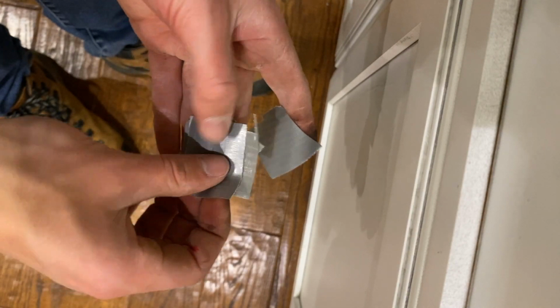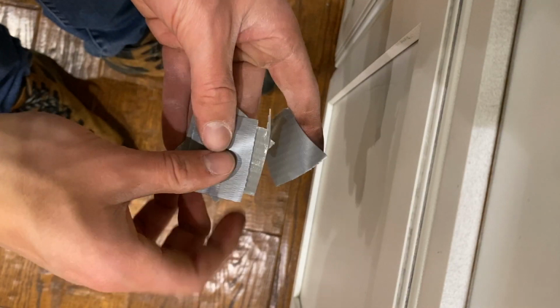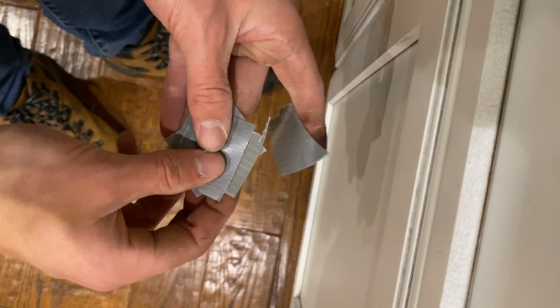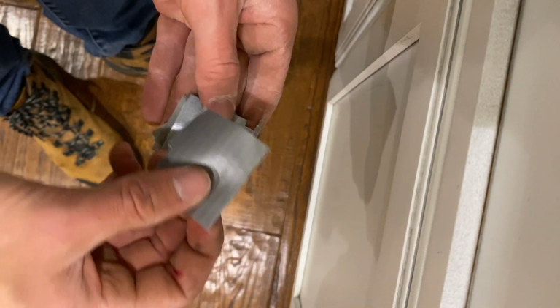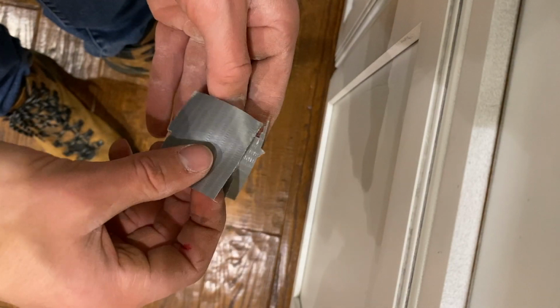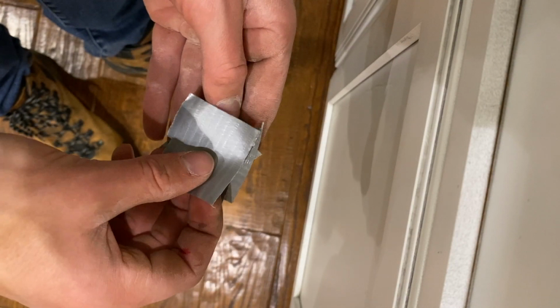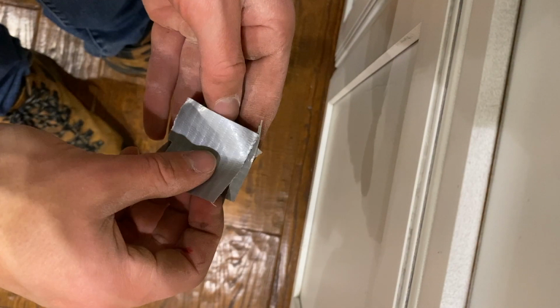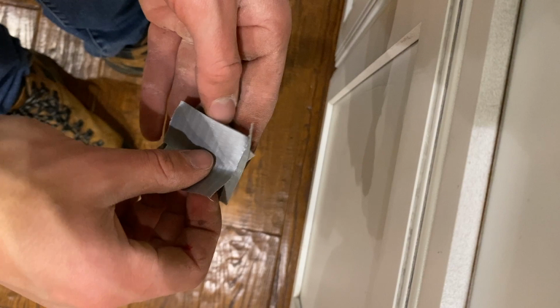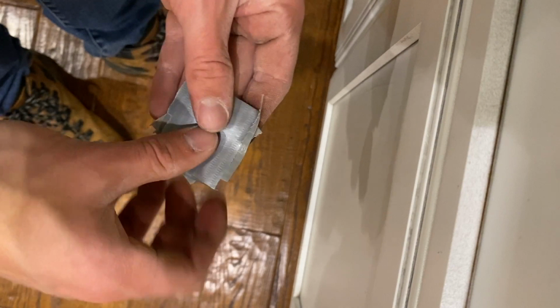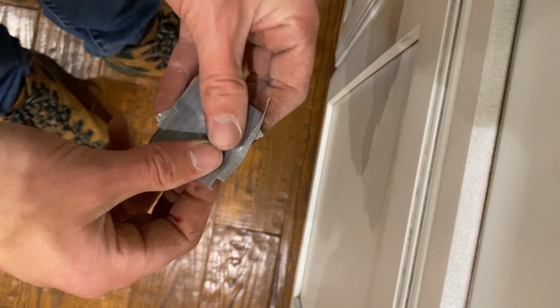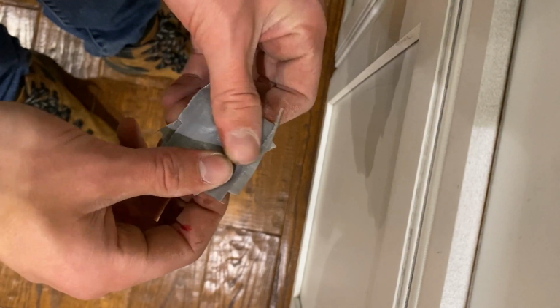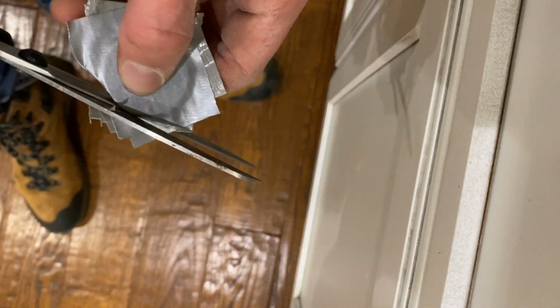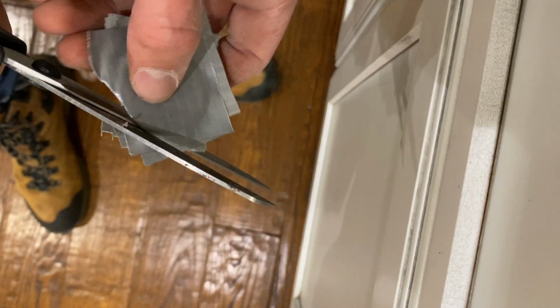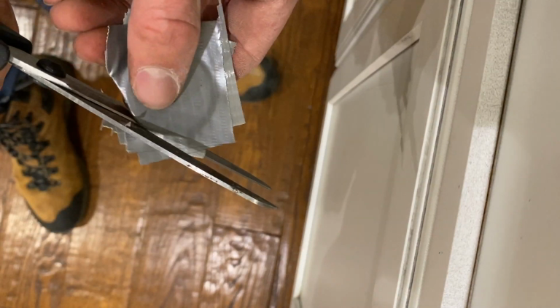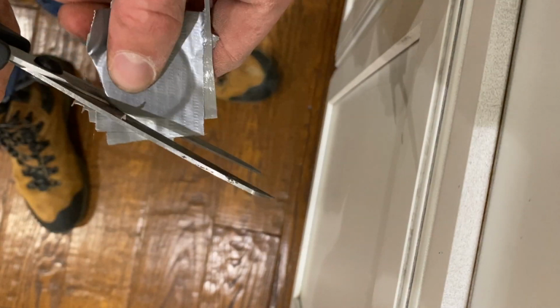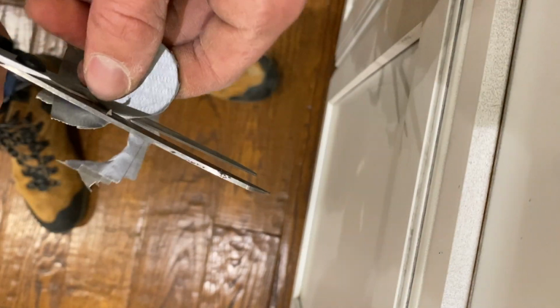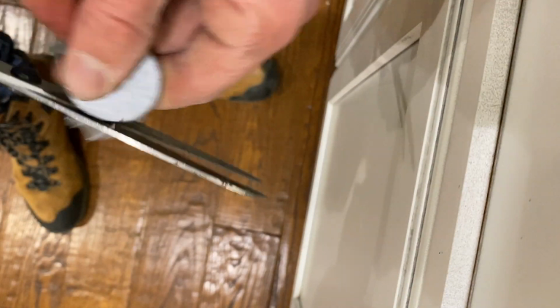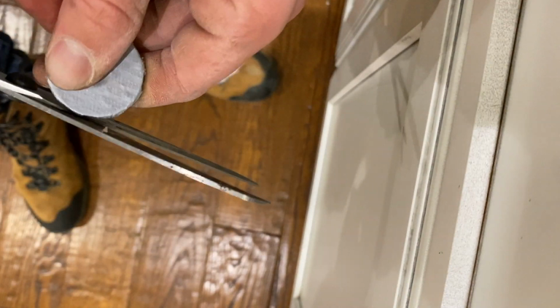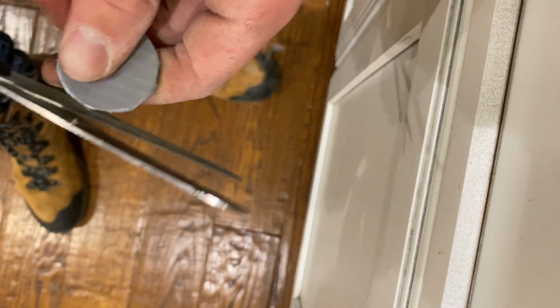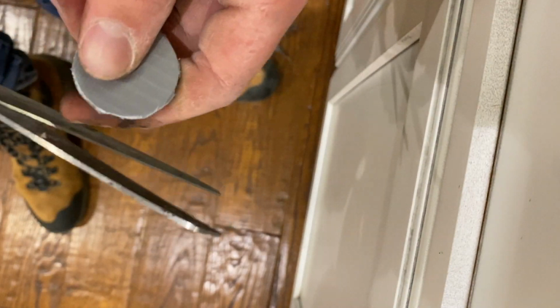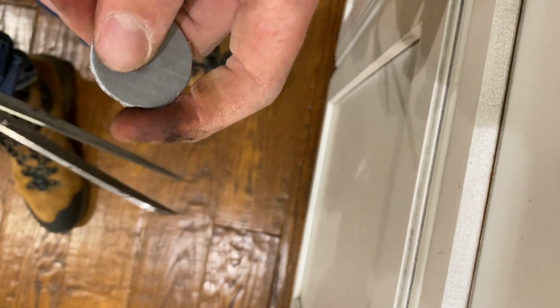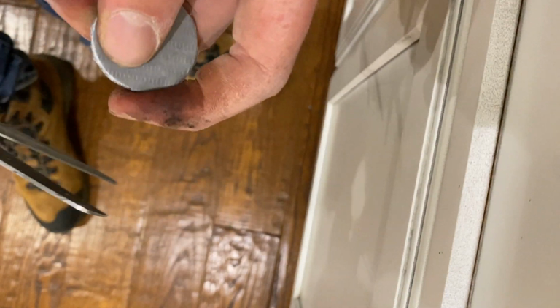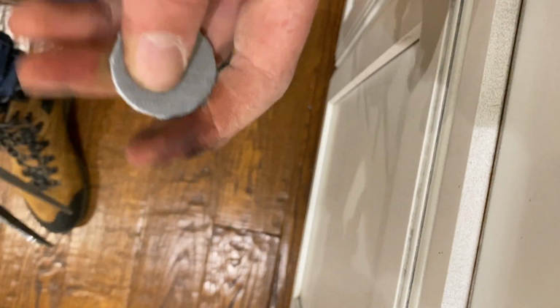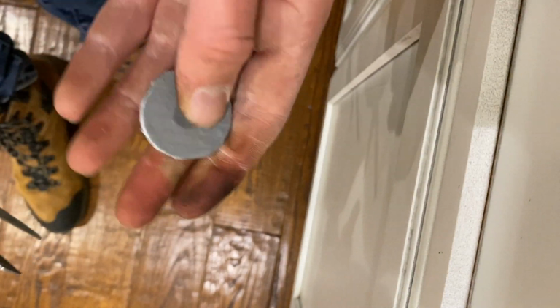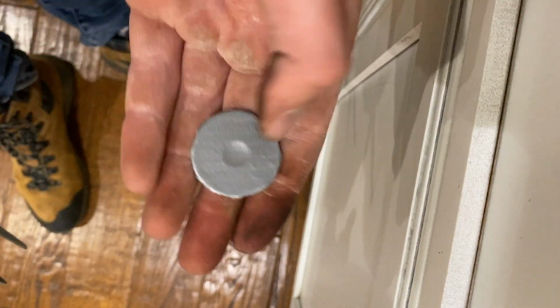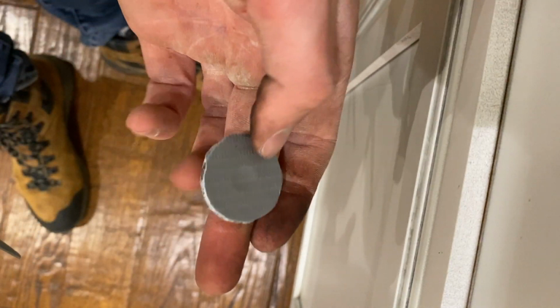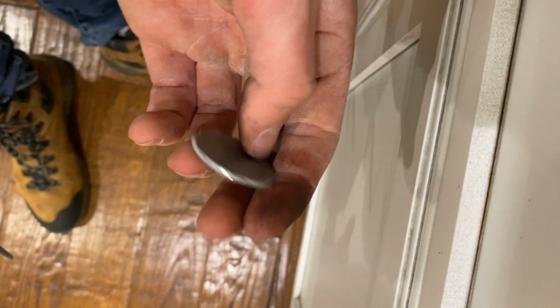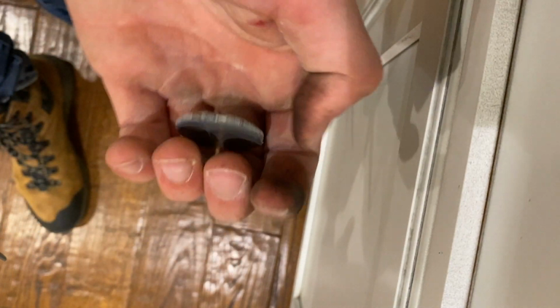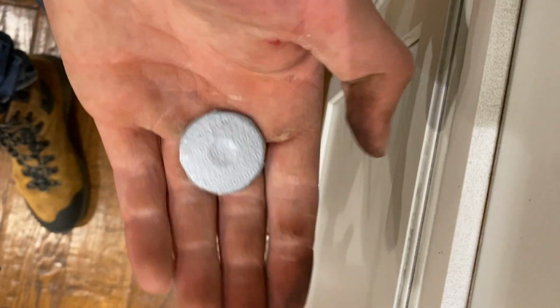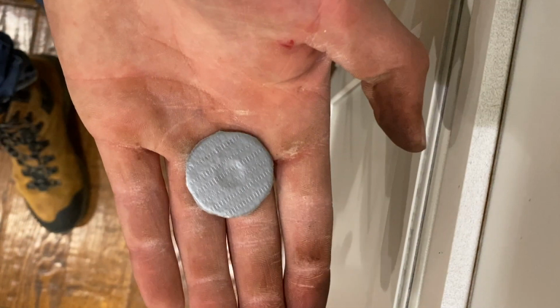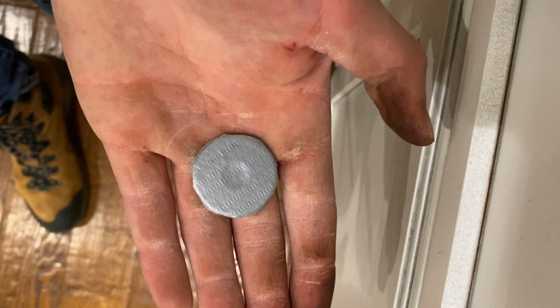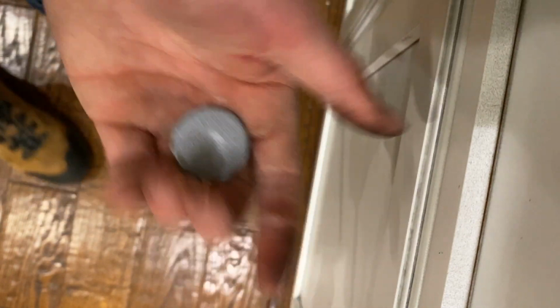Right here I'm adding some duct tape to both sides of the washer, just so that the clay and the fuel don't spill out through the washer when it's being packed.